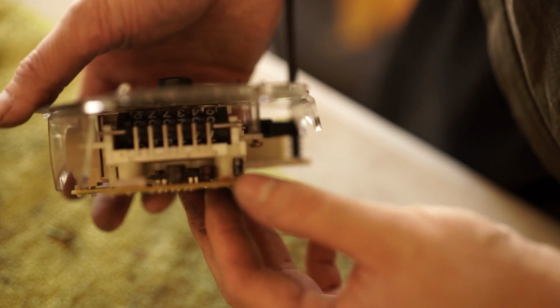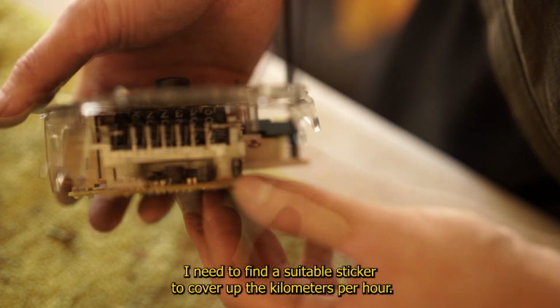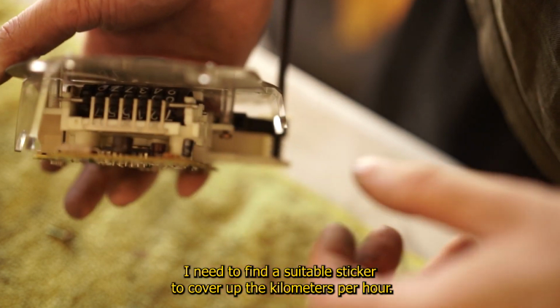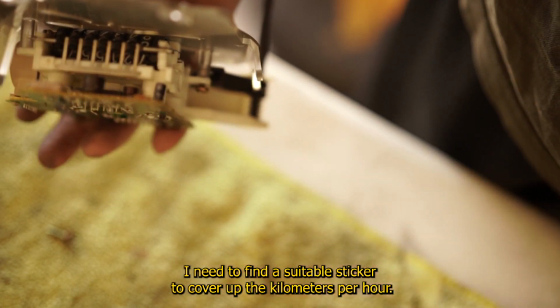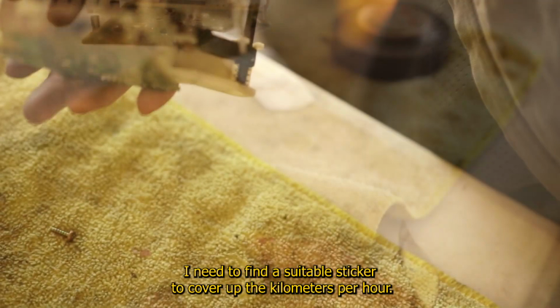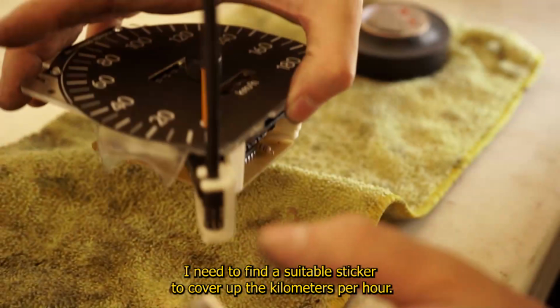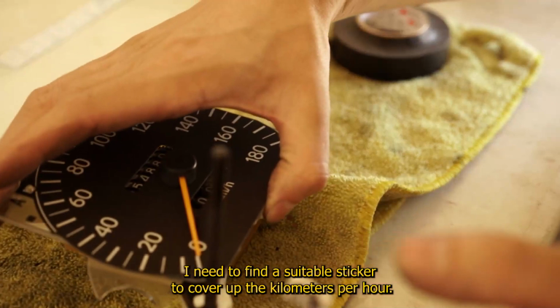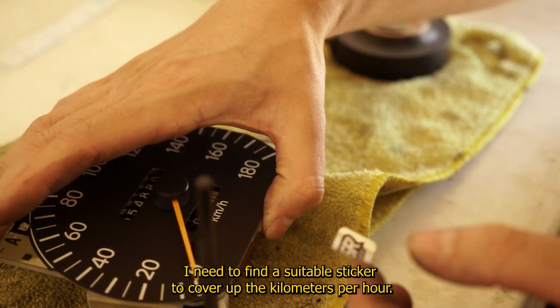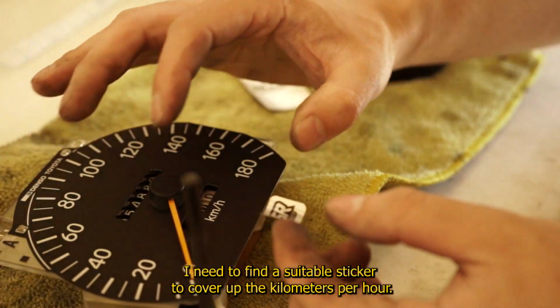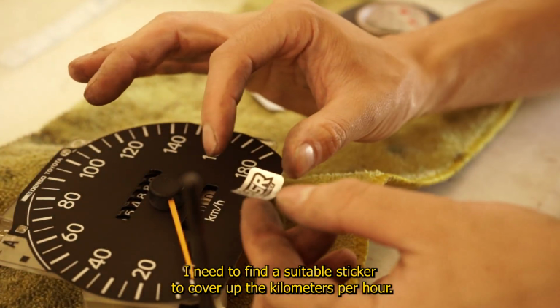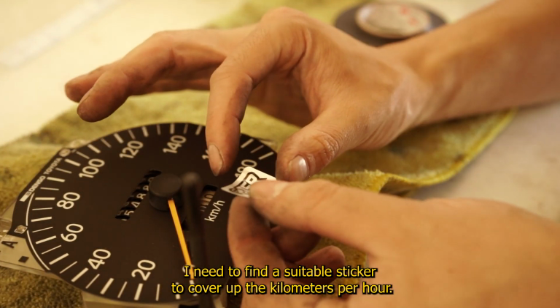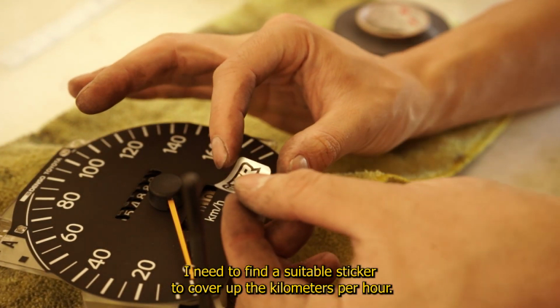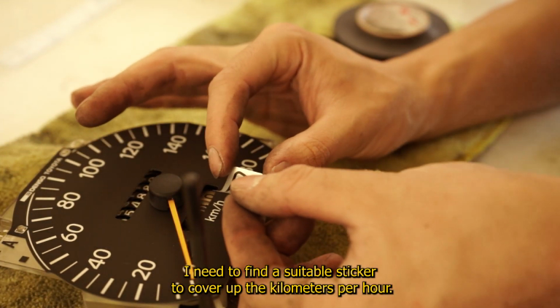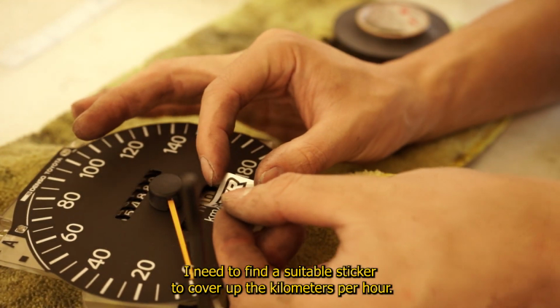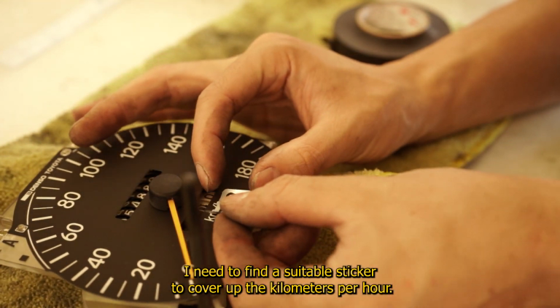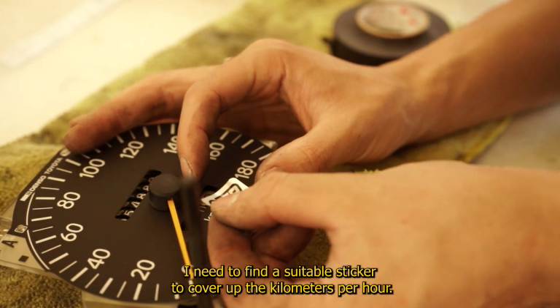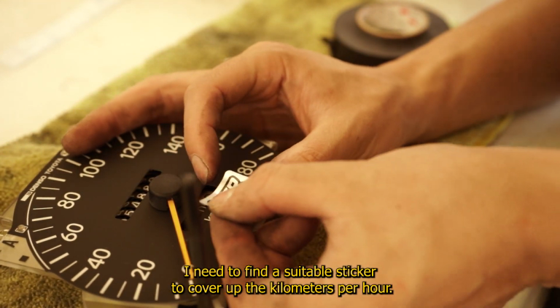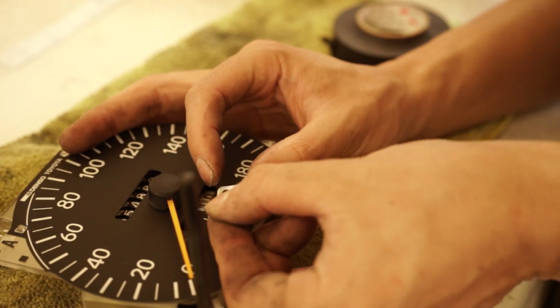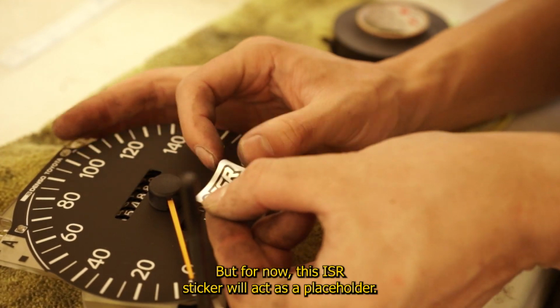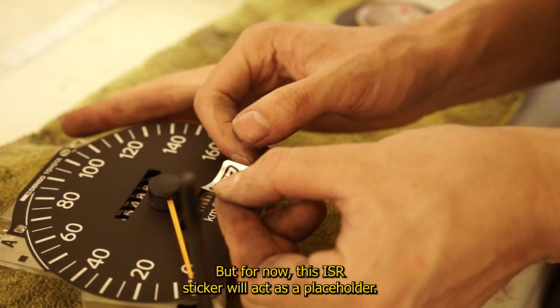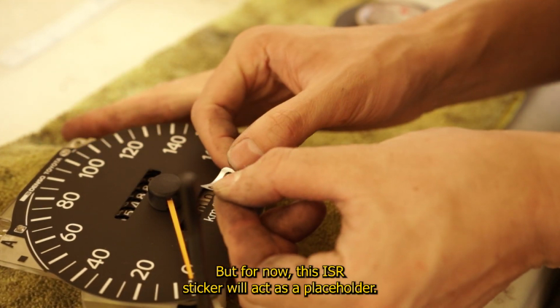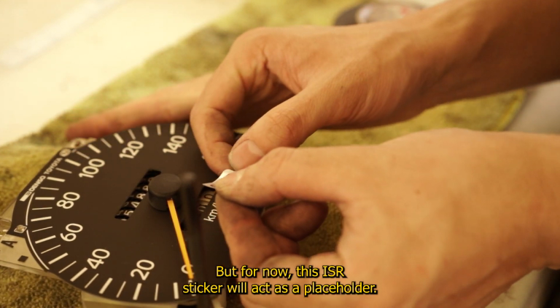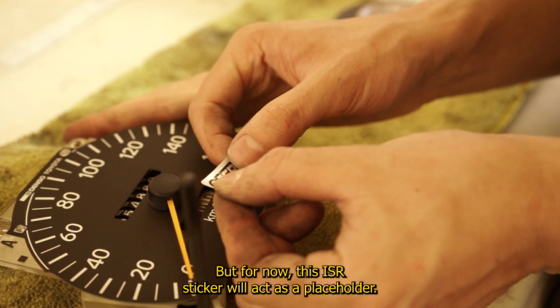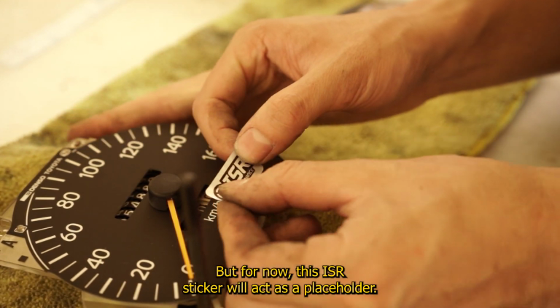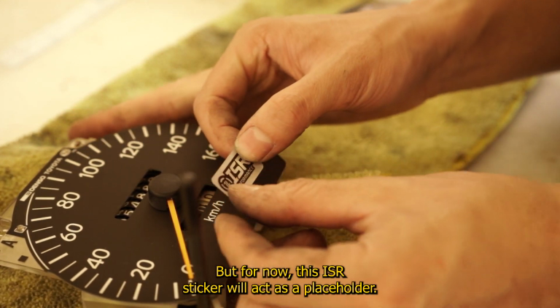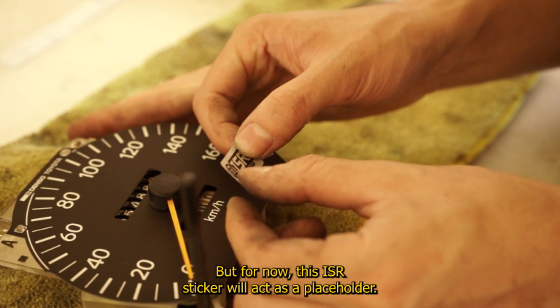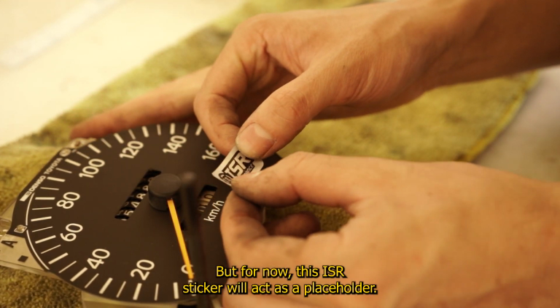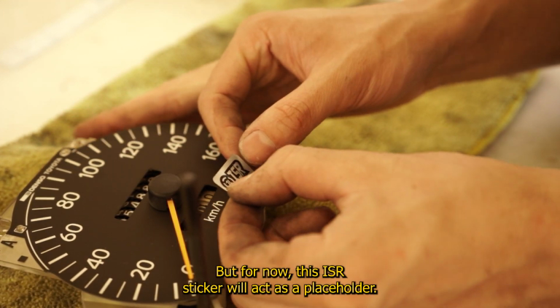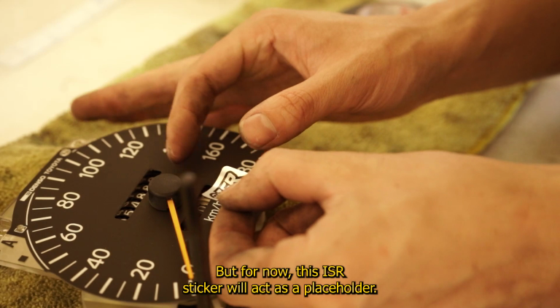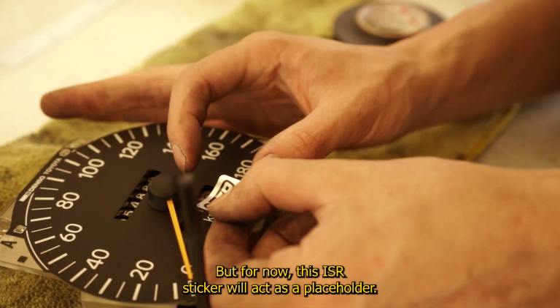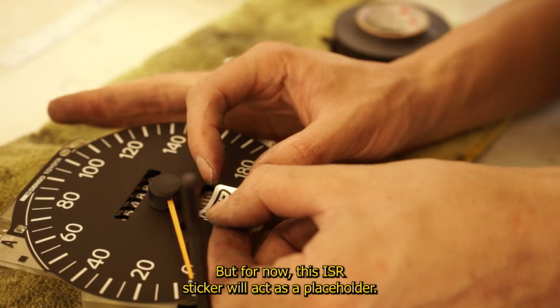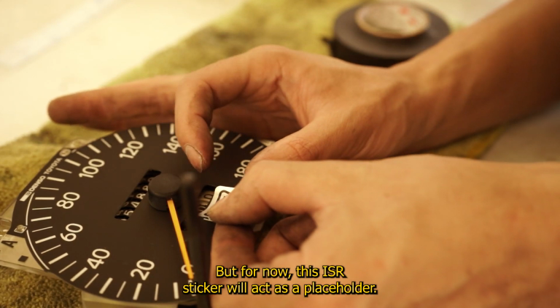I need to find a suitable sticker to cover up the kilometers per hour, but for now this ISR sticker will act as a placeholder.